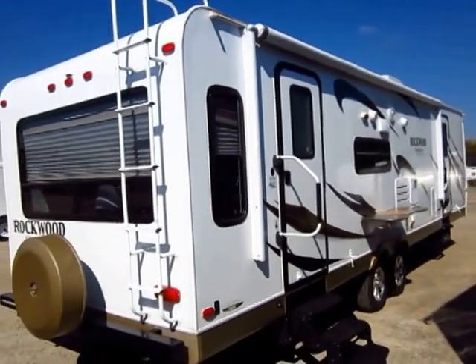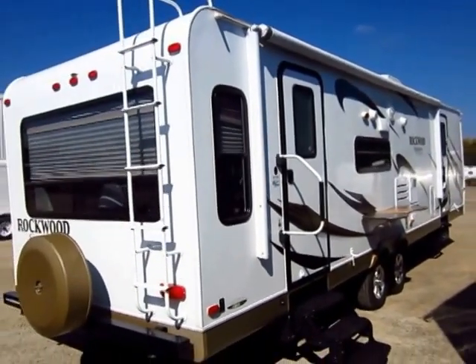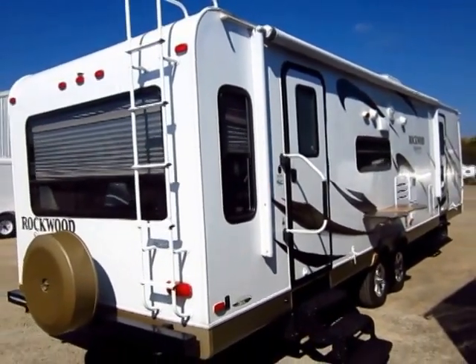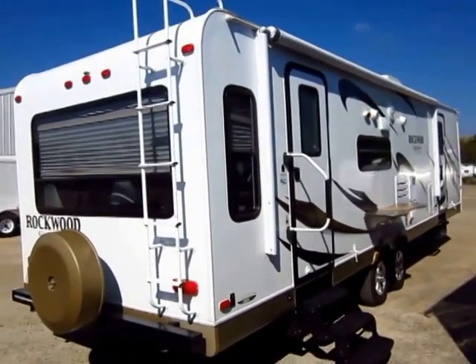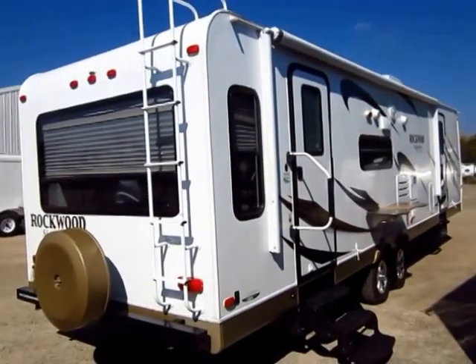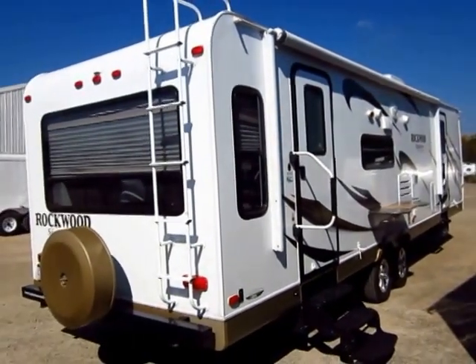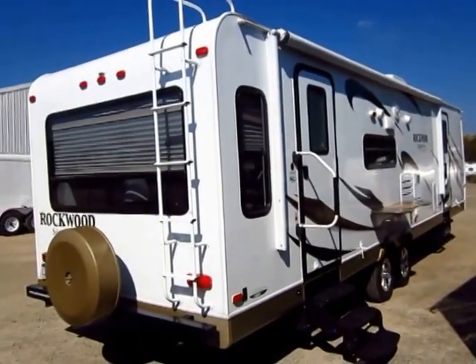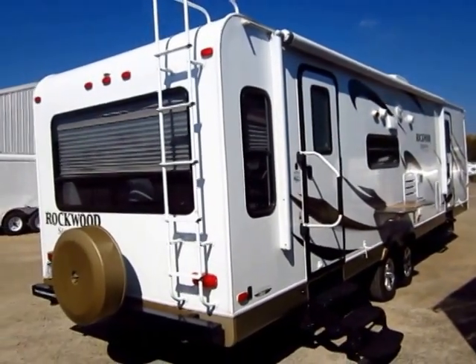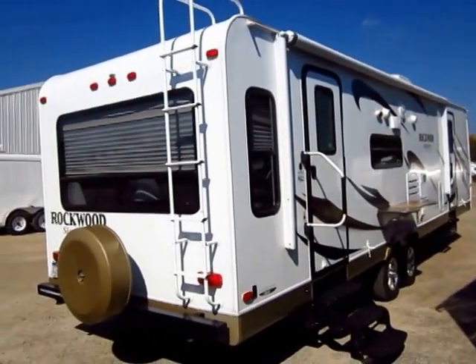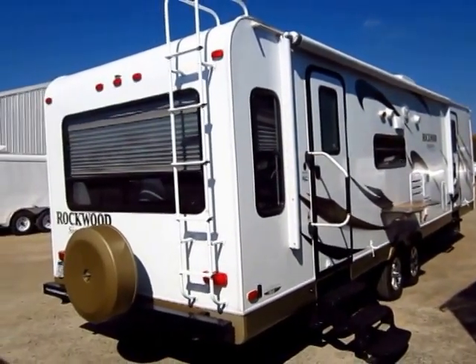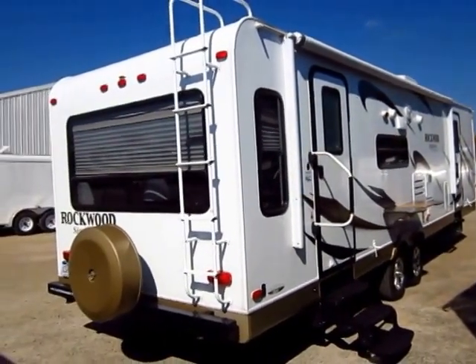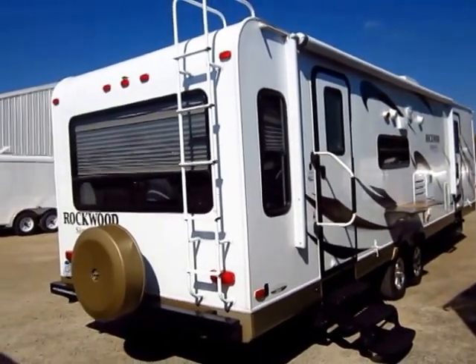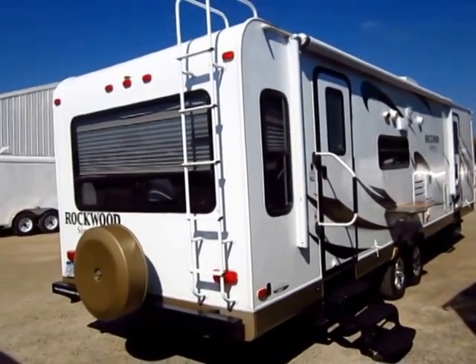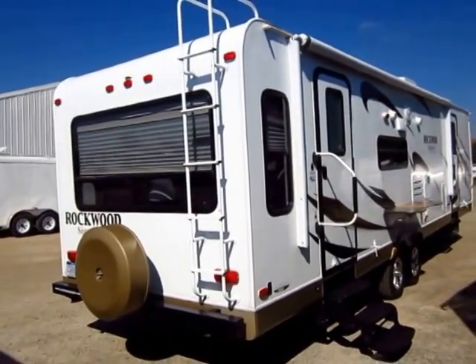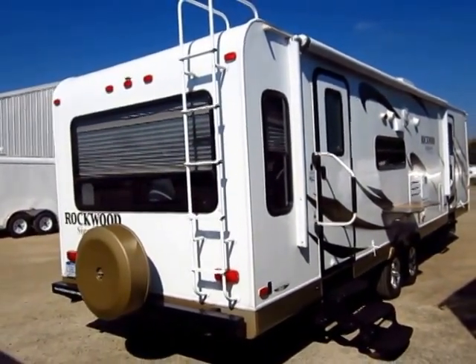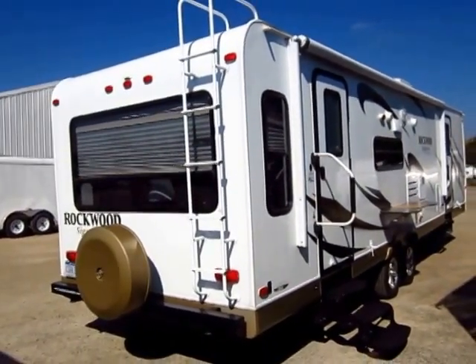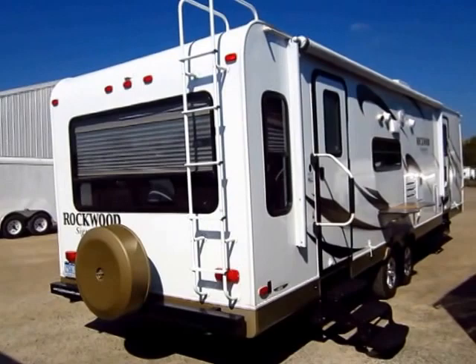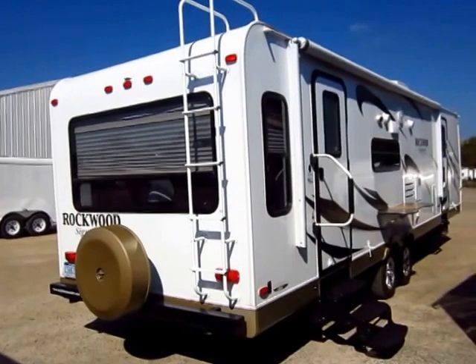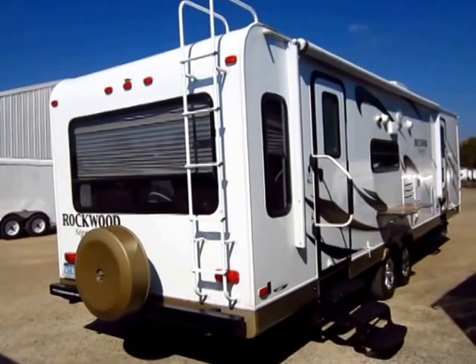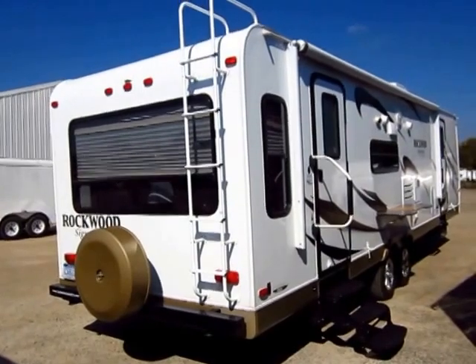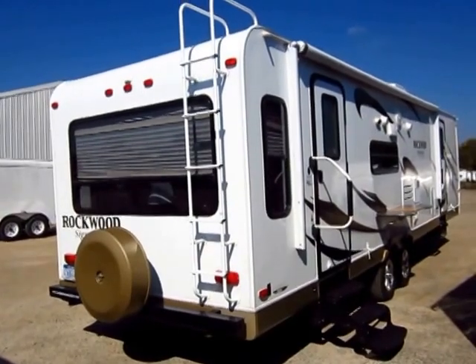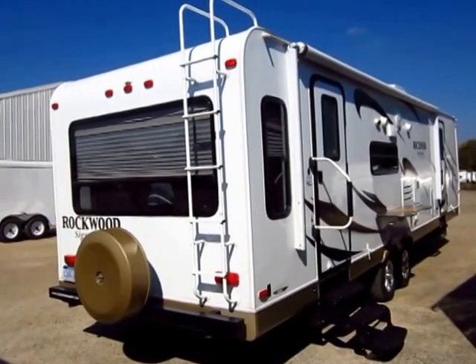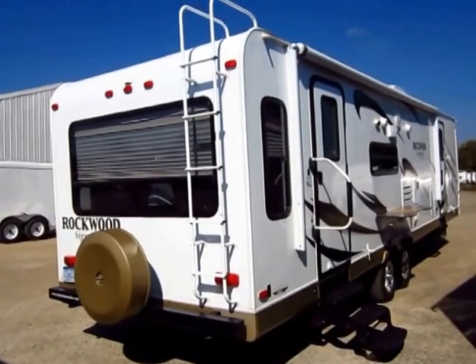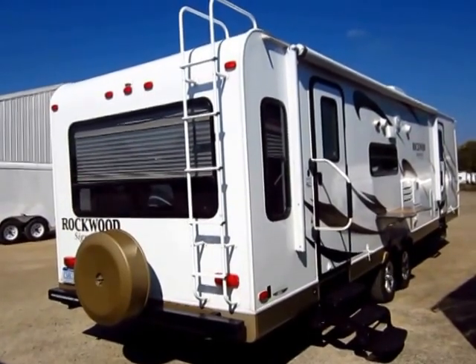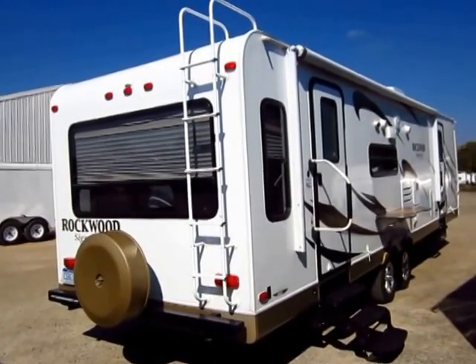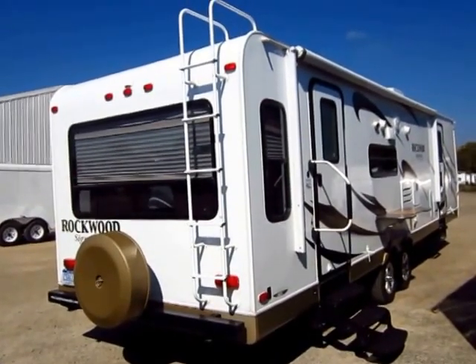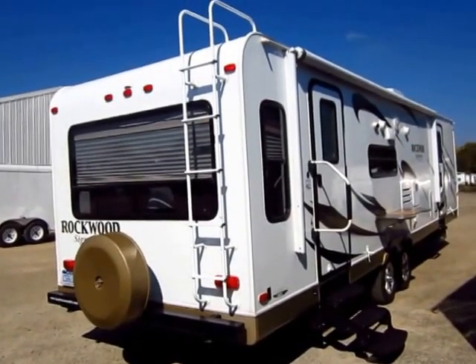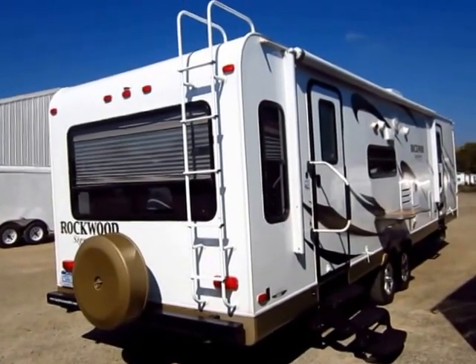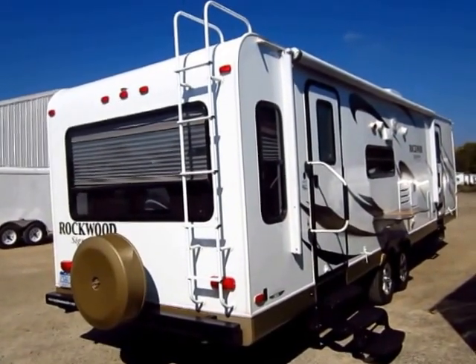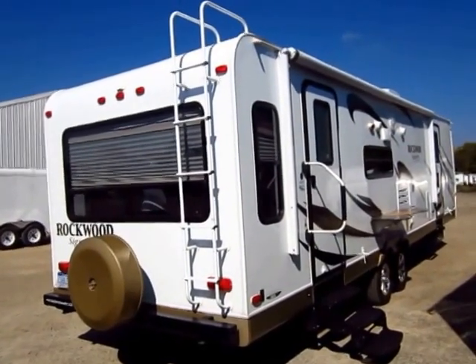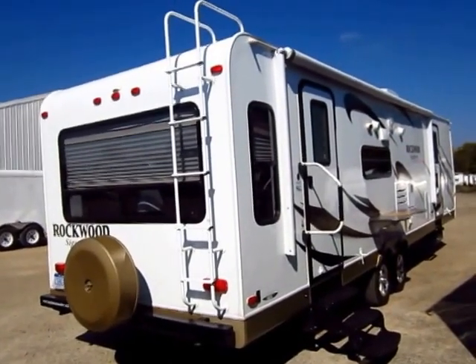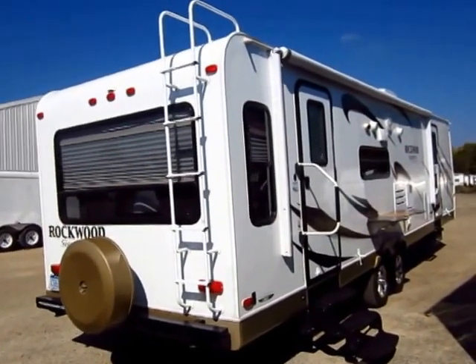The idea here is to spend more time enjoying your vacation and less time wrestling and setting up your travel trailer.